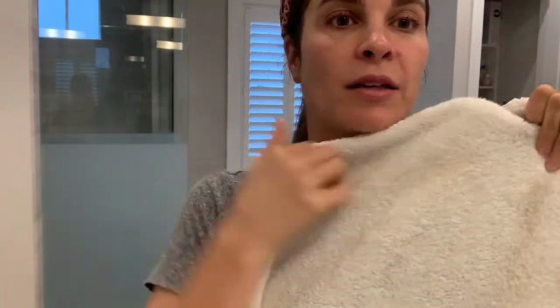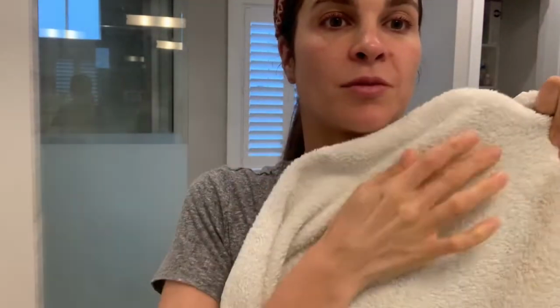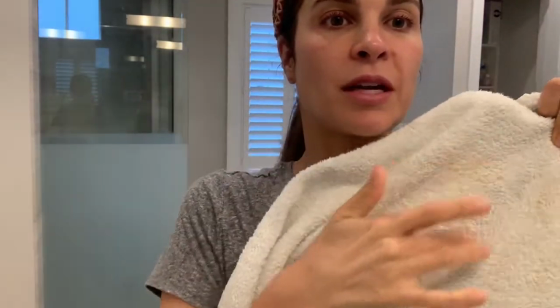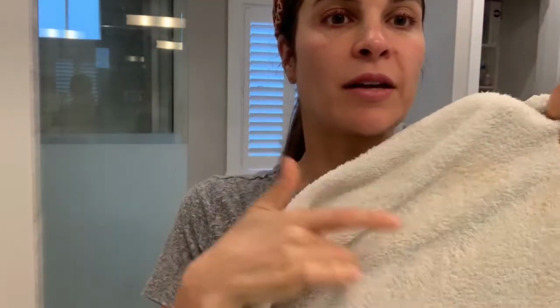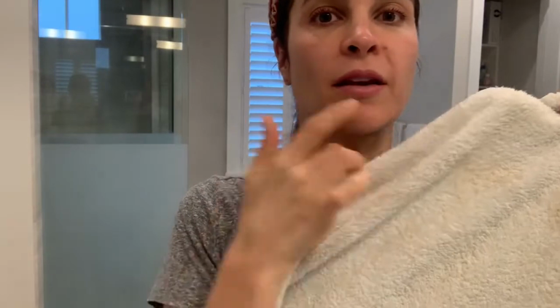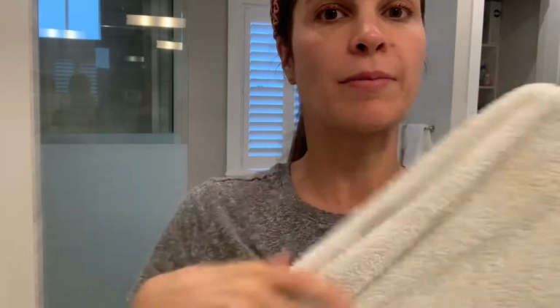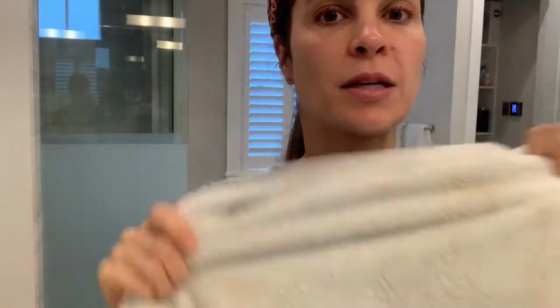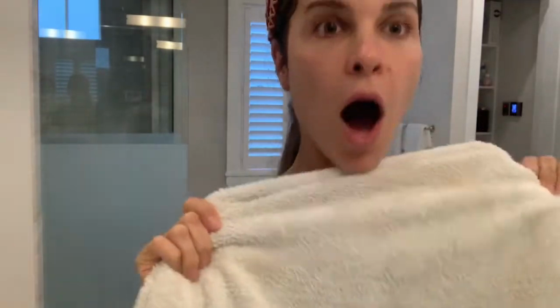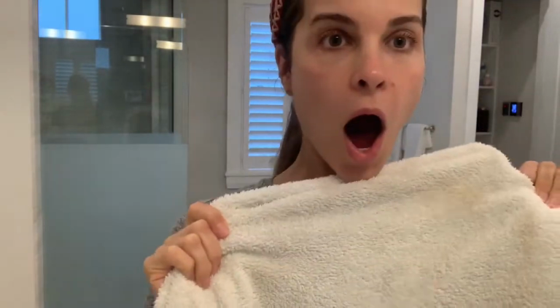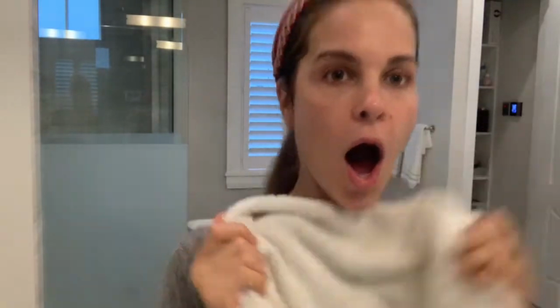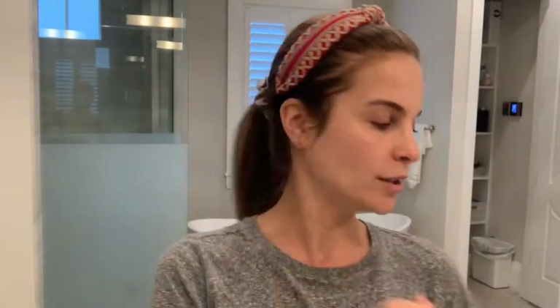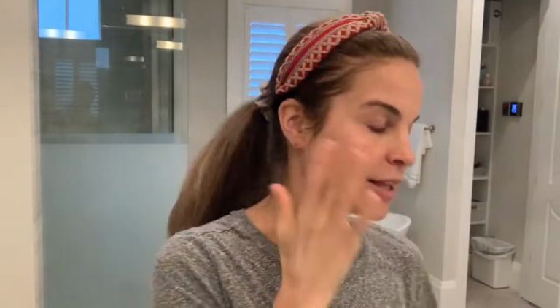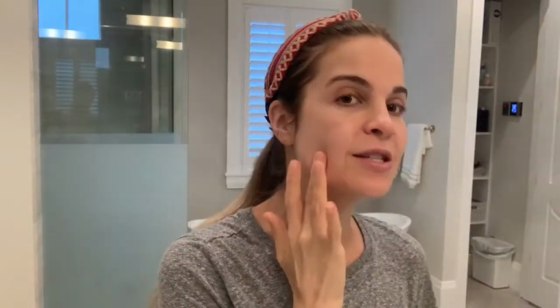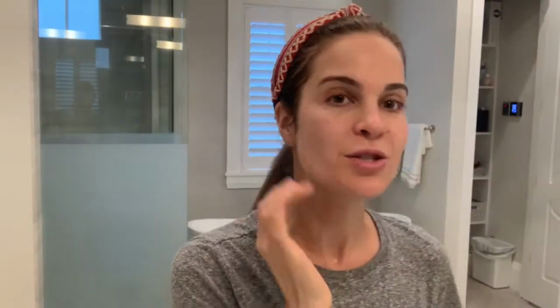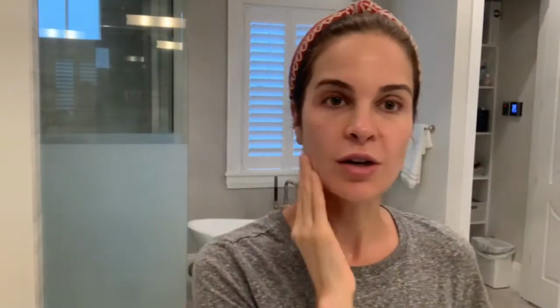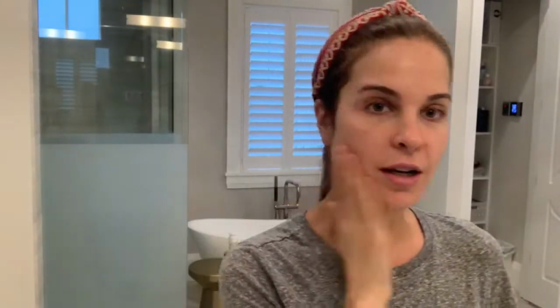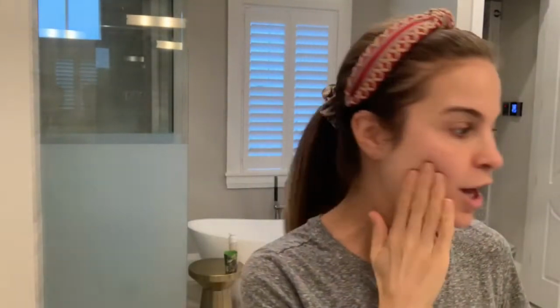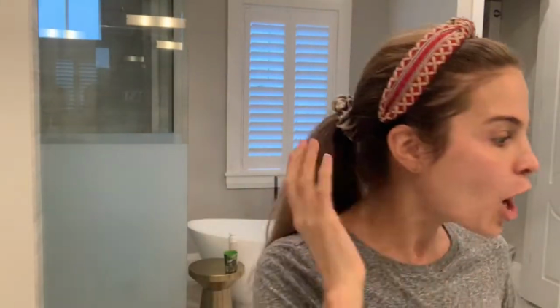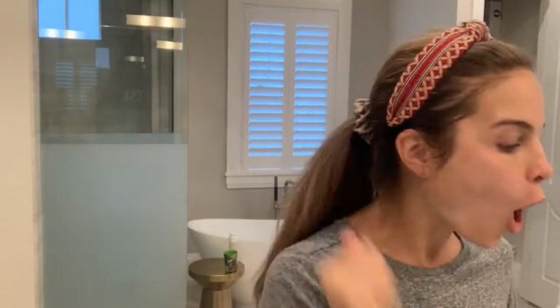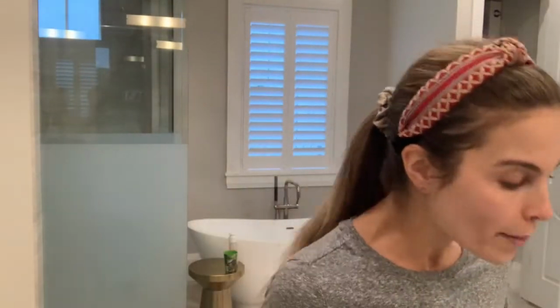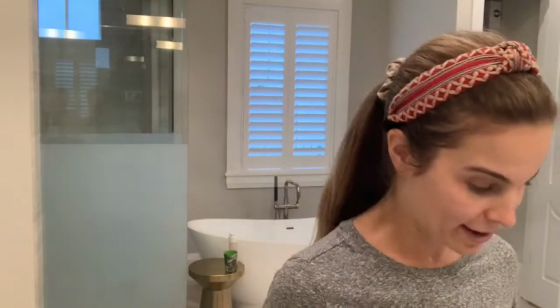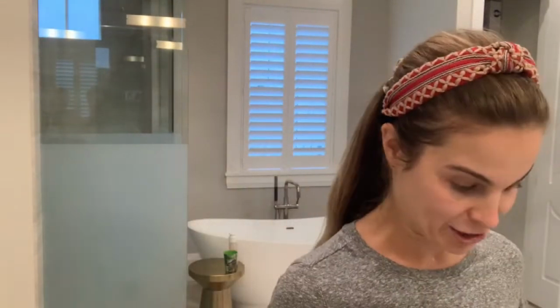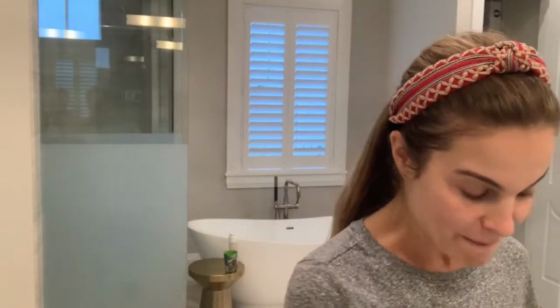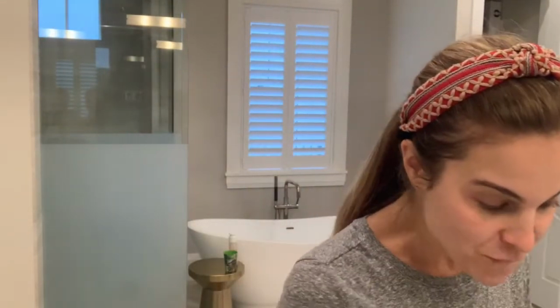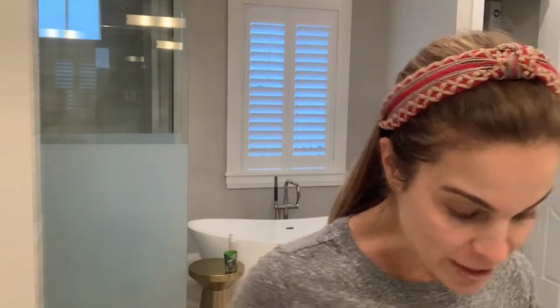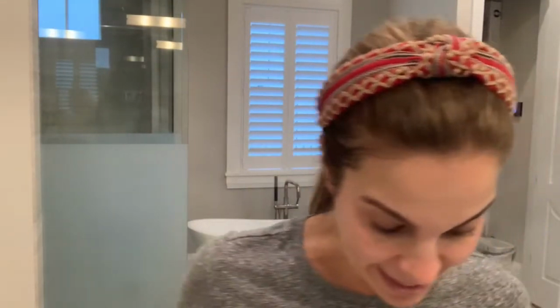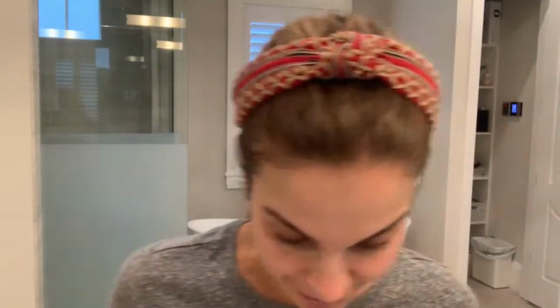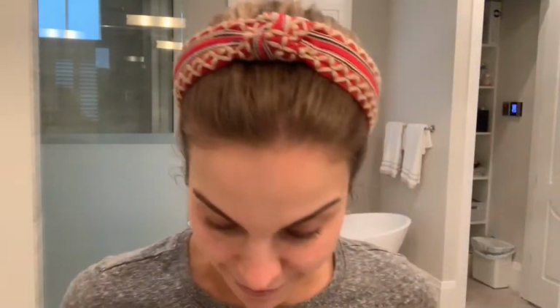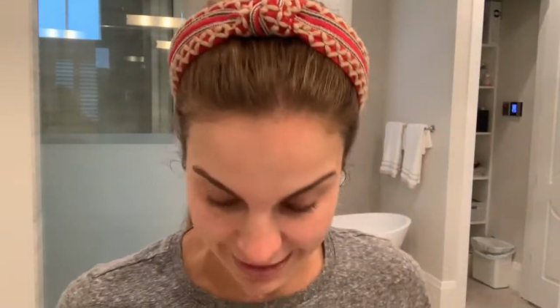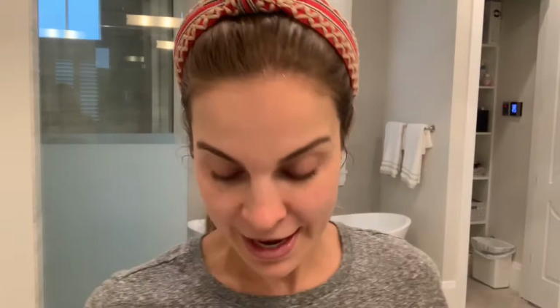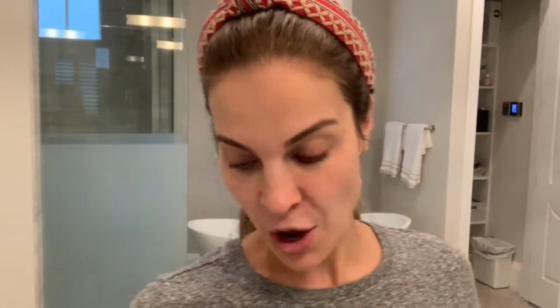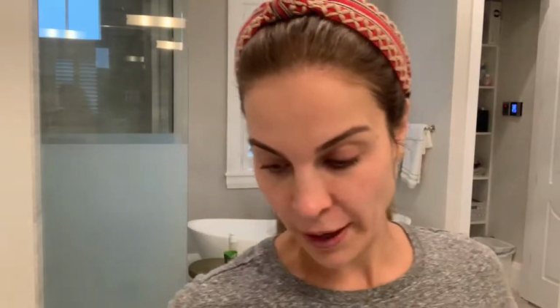This was the area that I wiped — almost nothing on the towel. Oh my gosh, I'm freaking out. I love this!